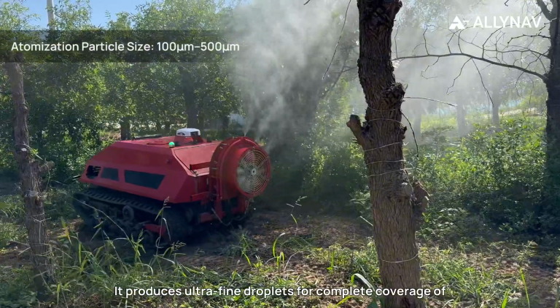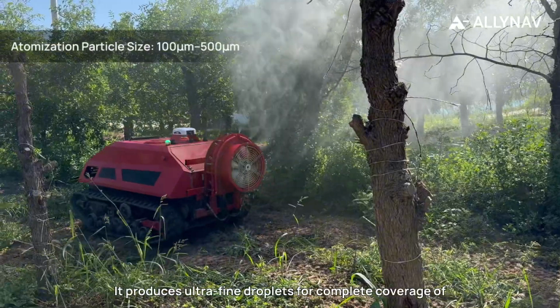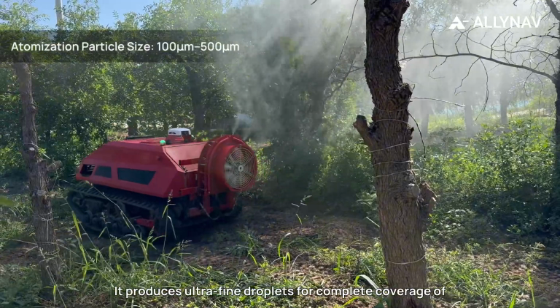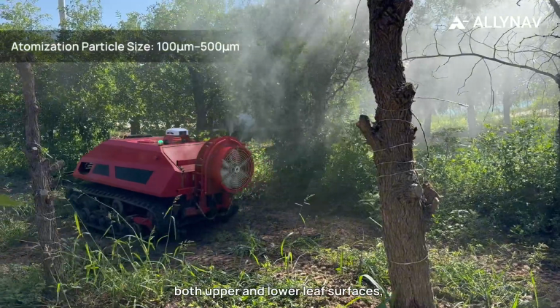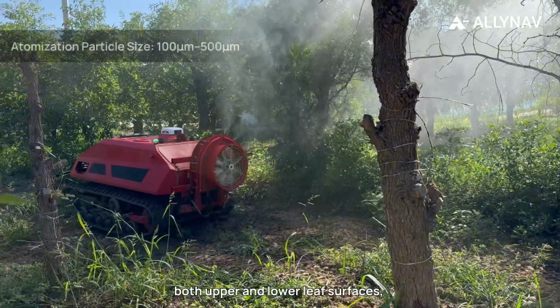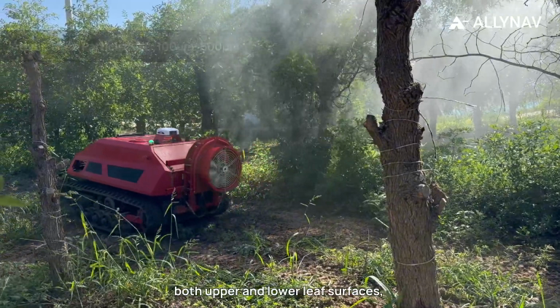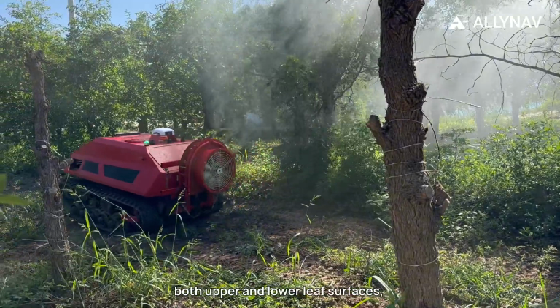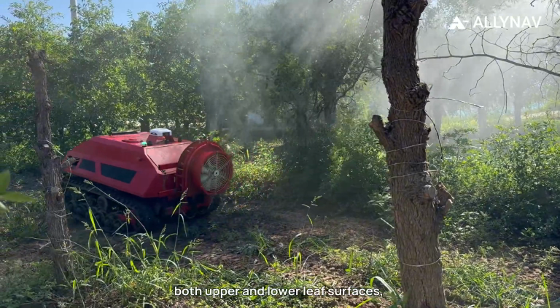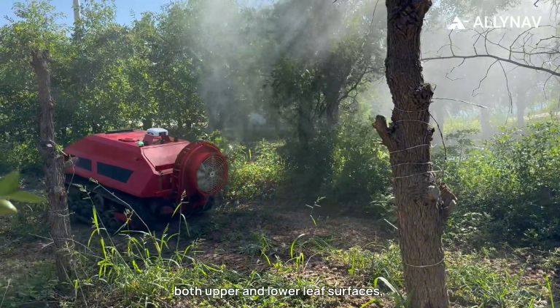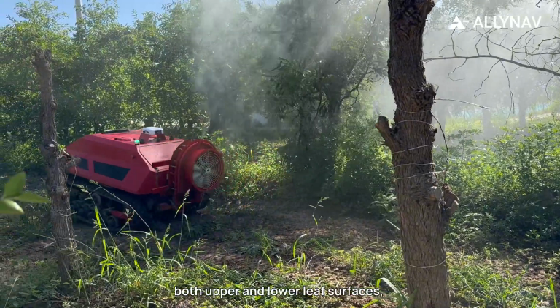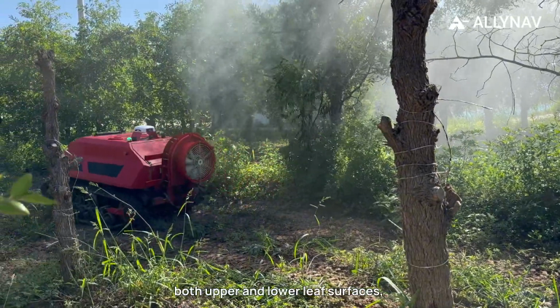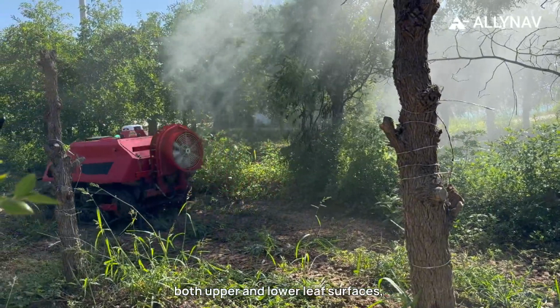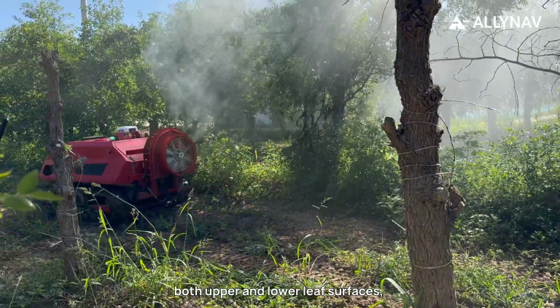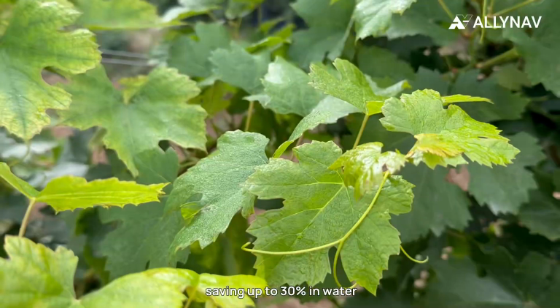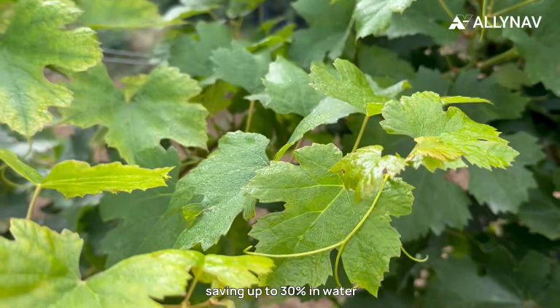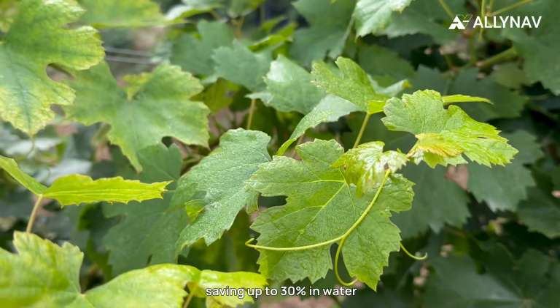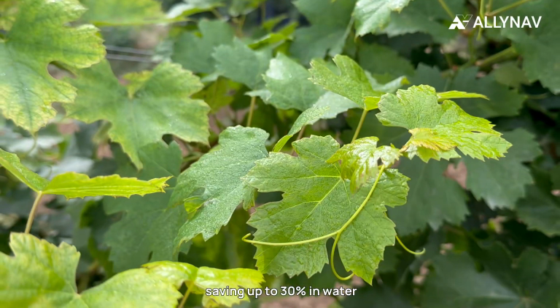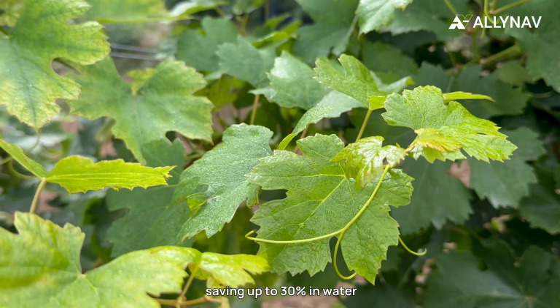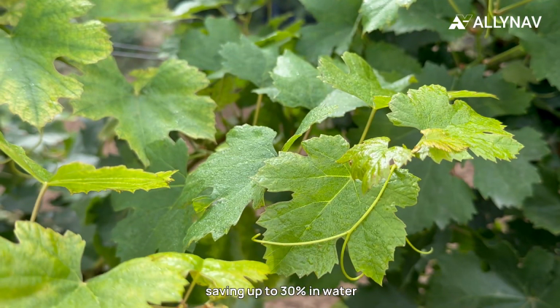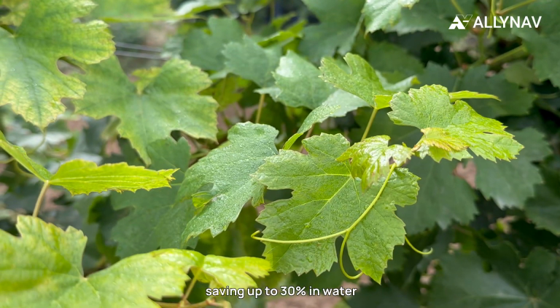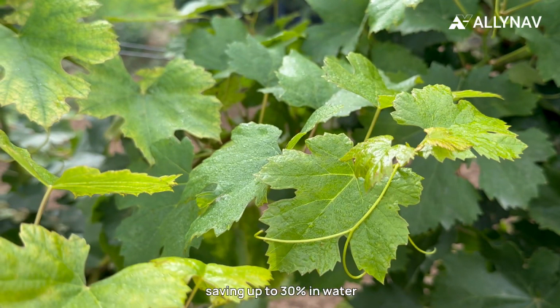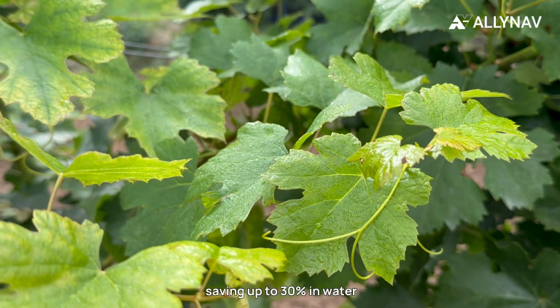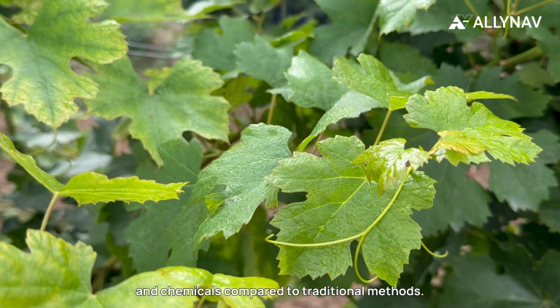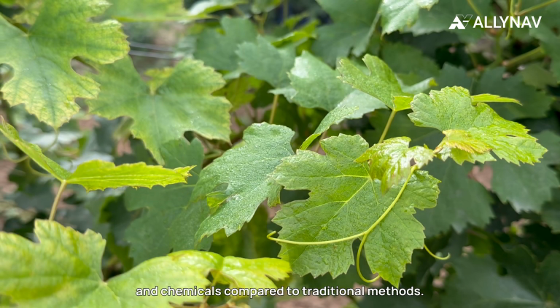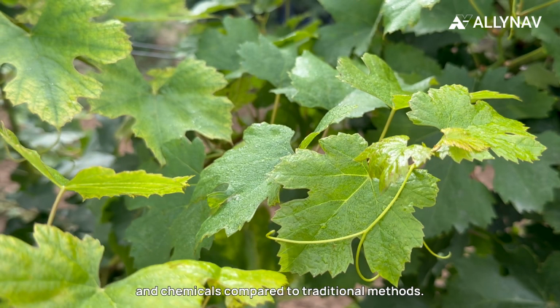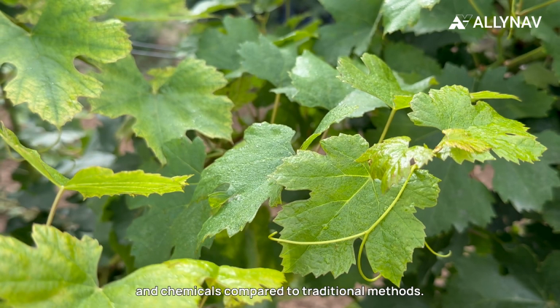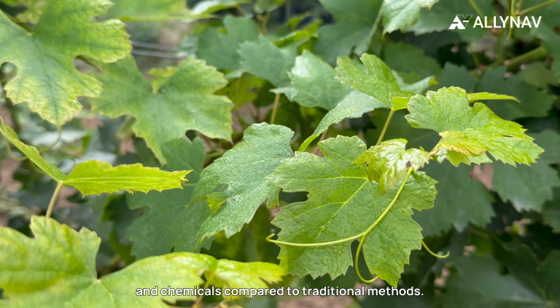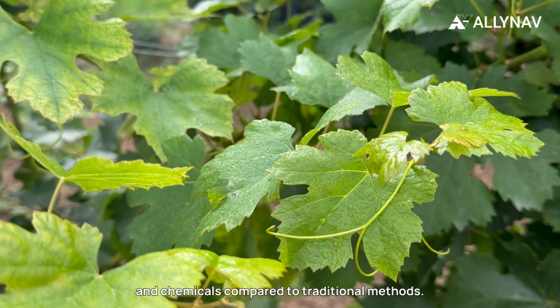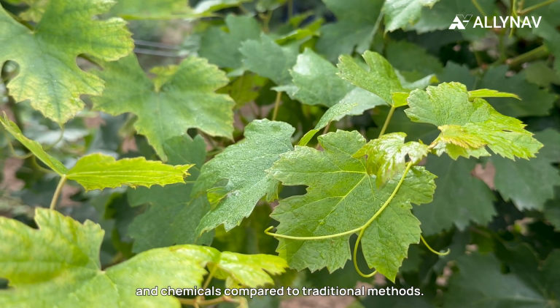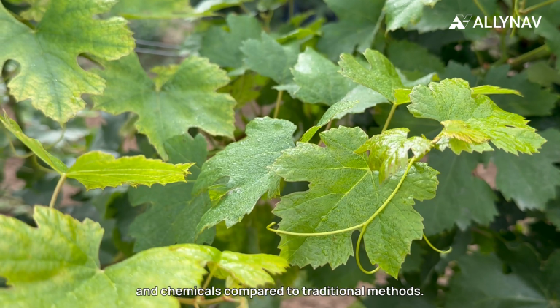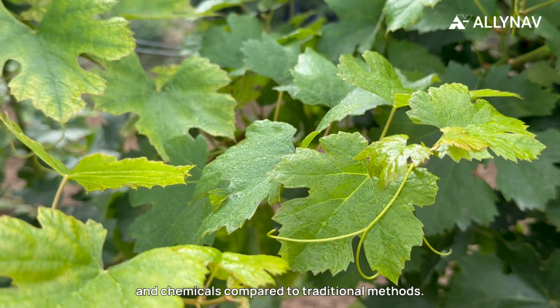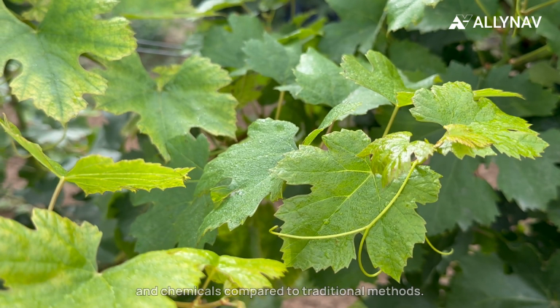It produces ultra-fine droplets for complete coverage of both upper and lower leaf surfaces, saving up to 30 percent in water and chemicals compared to traditional methods.